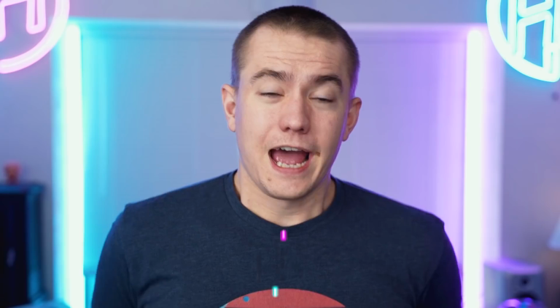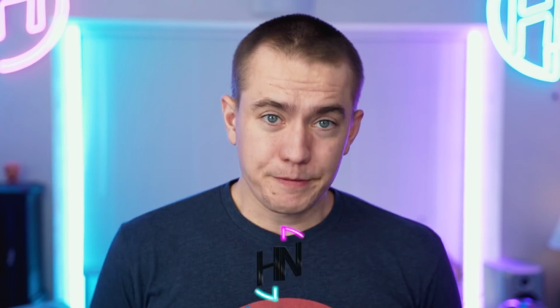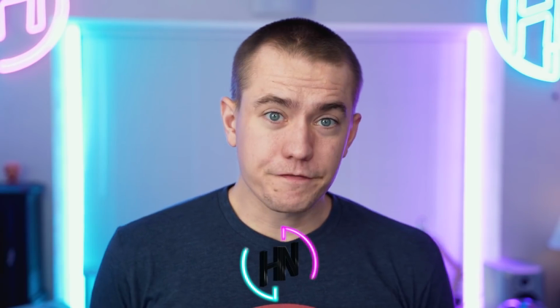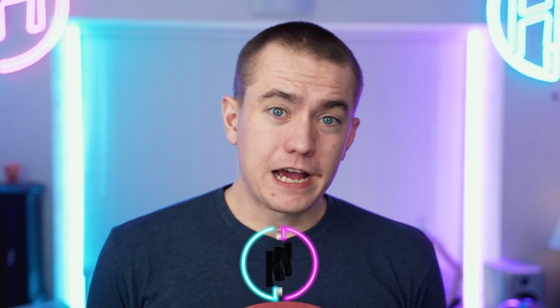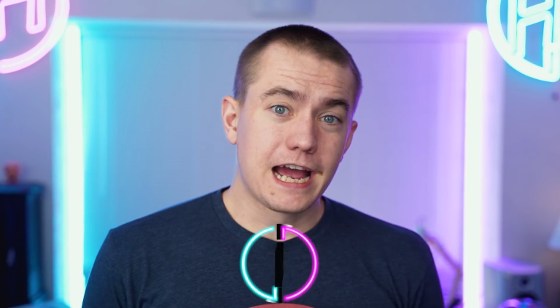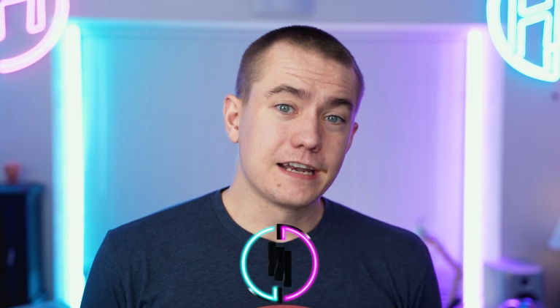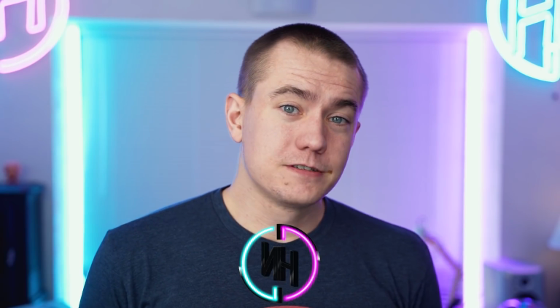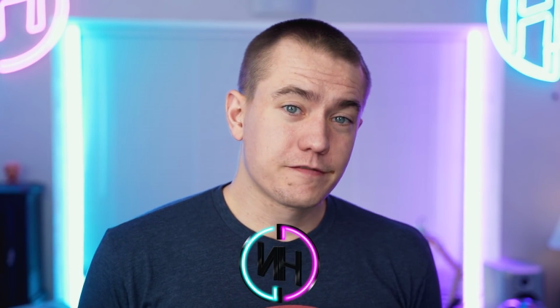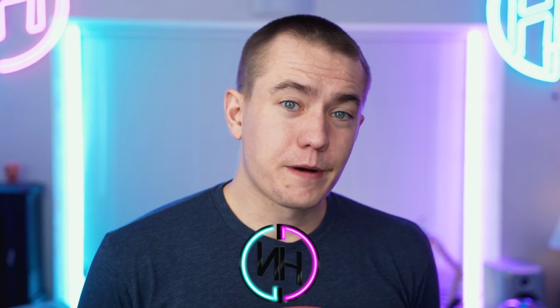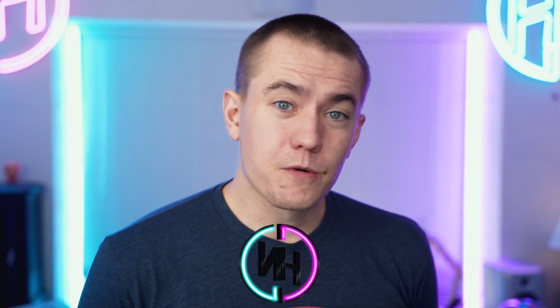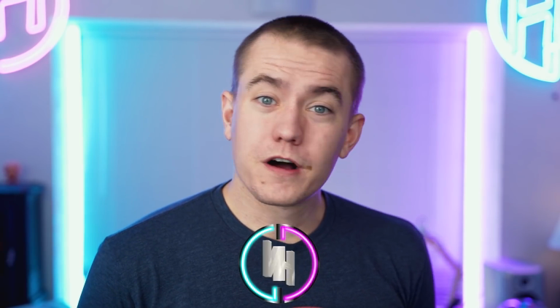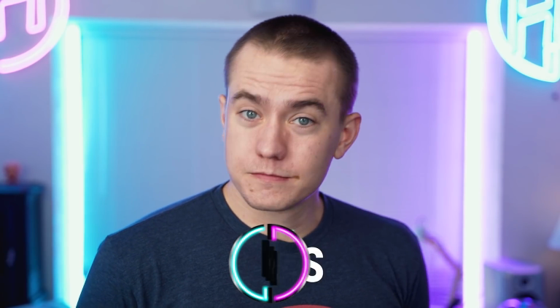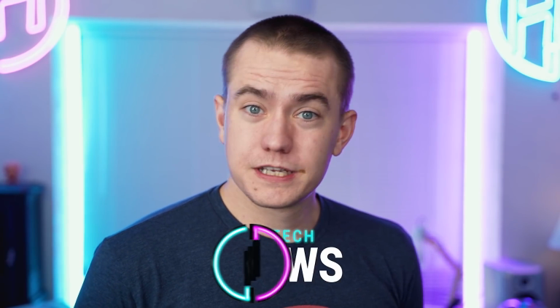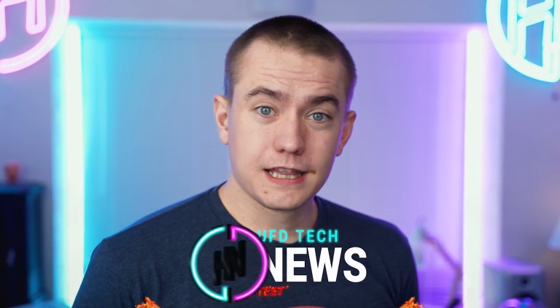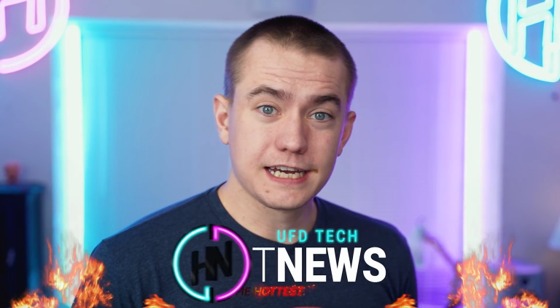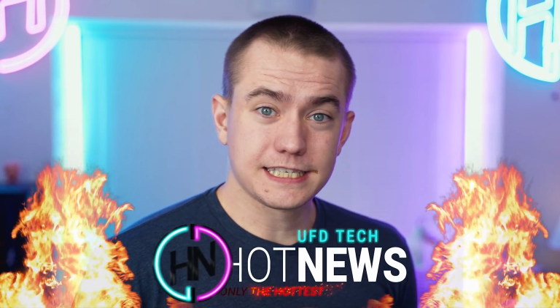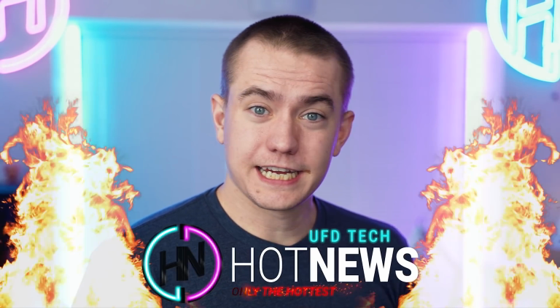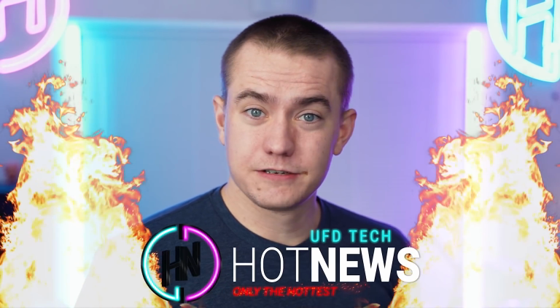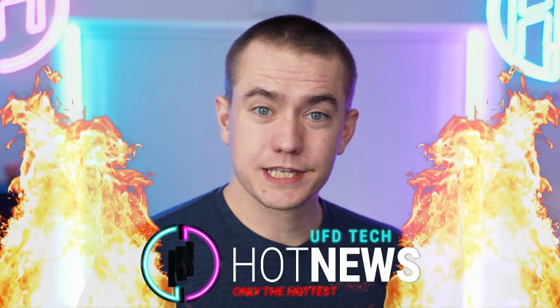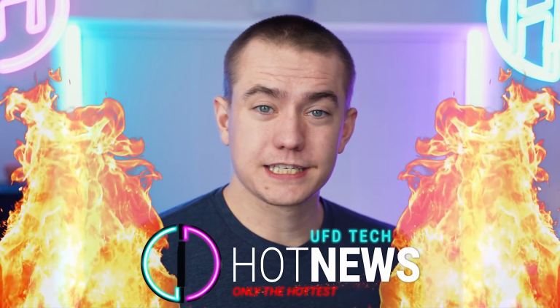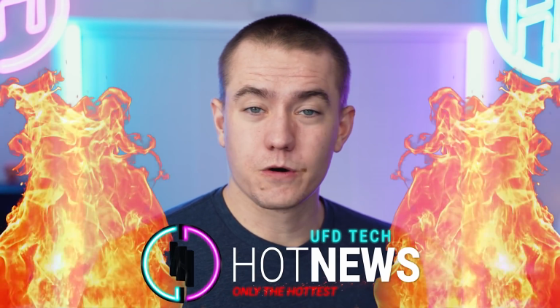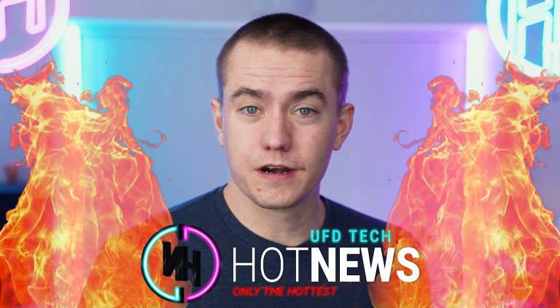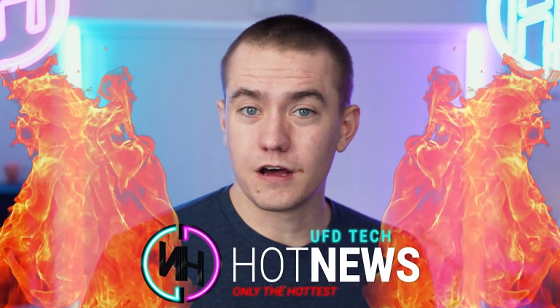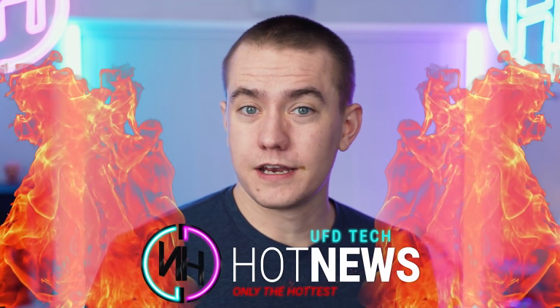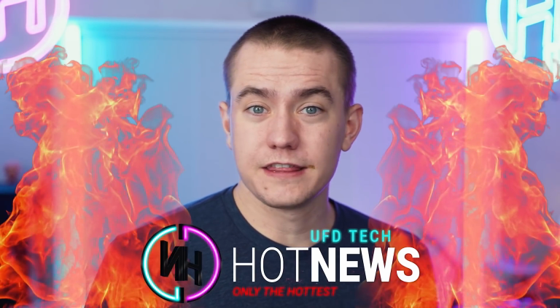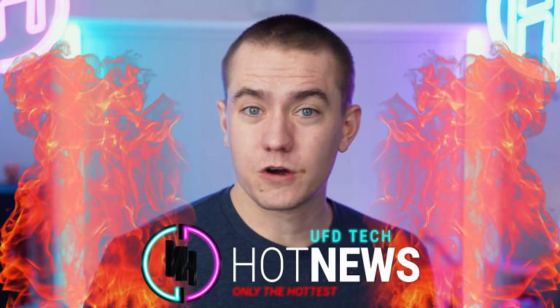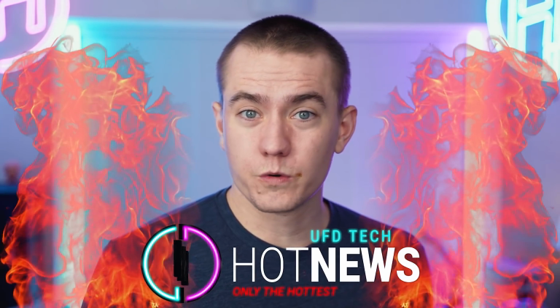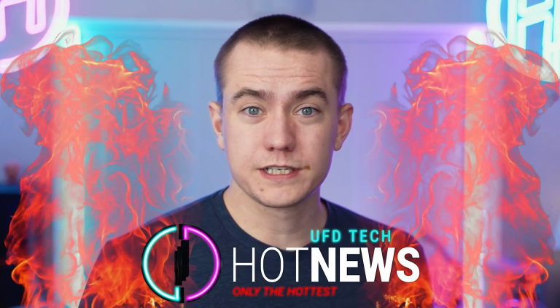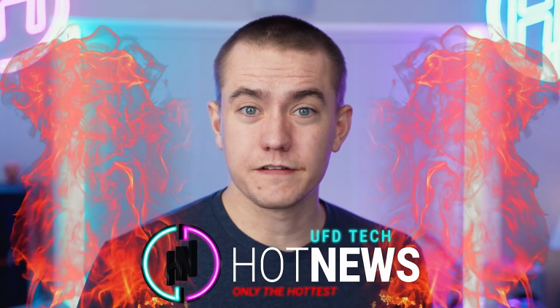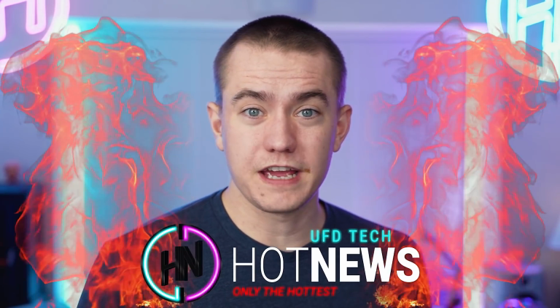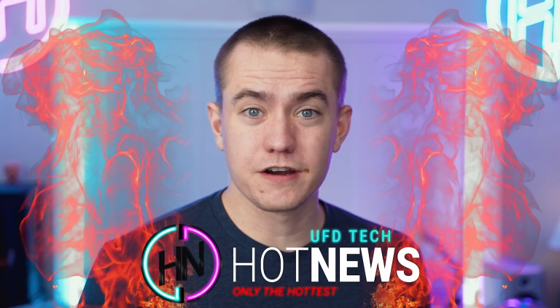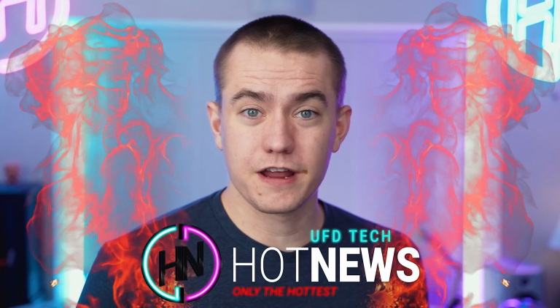Happy Friday, hot news, everybody. Welcome to the latest tech news that's going on in the course of the internet.